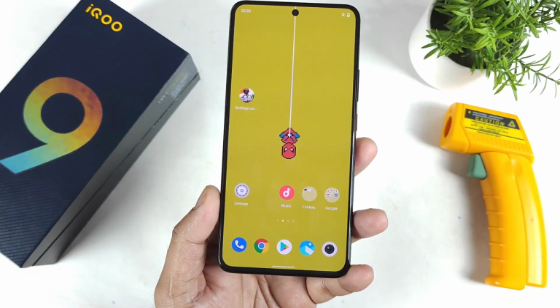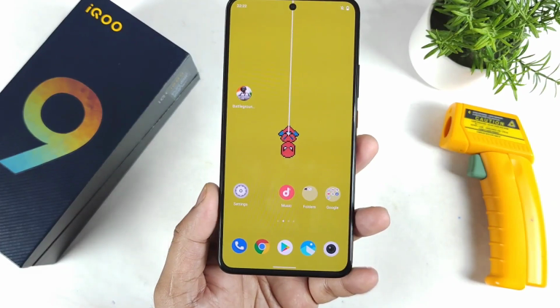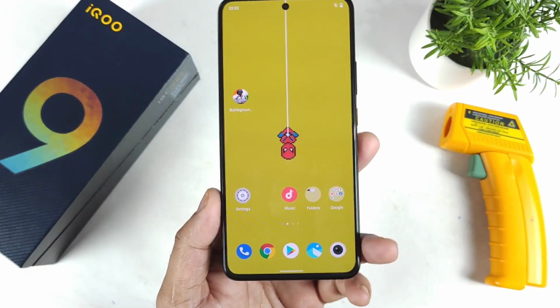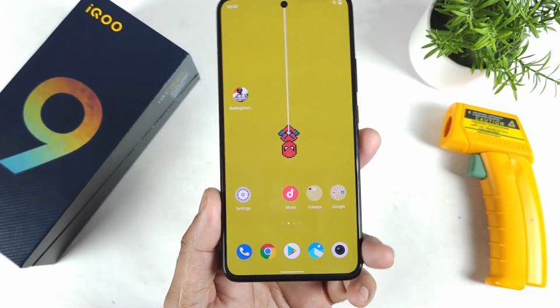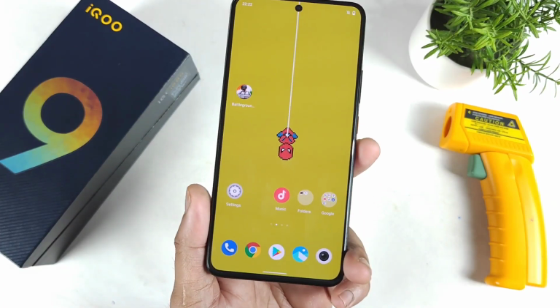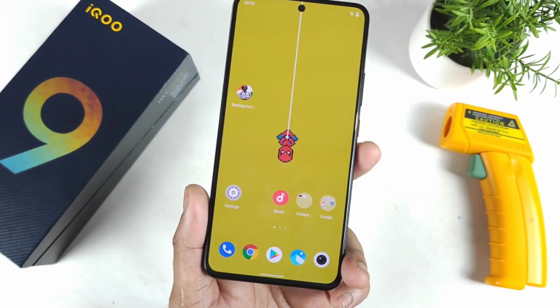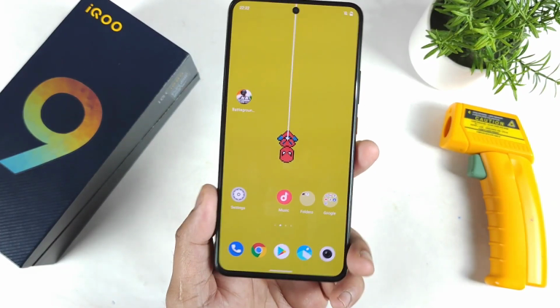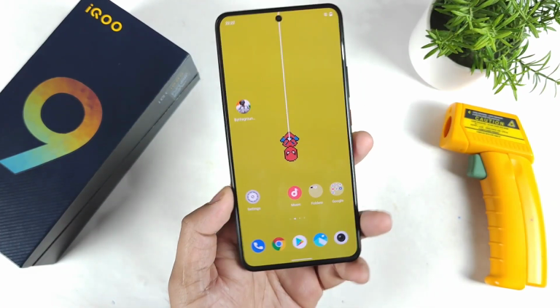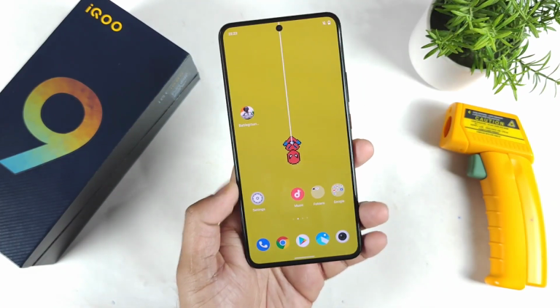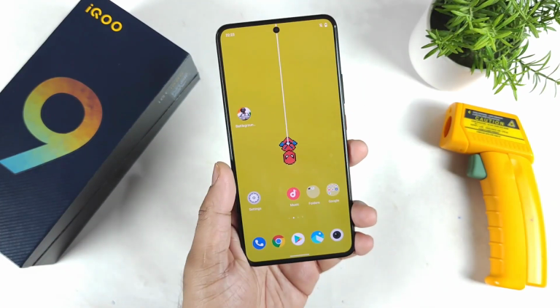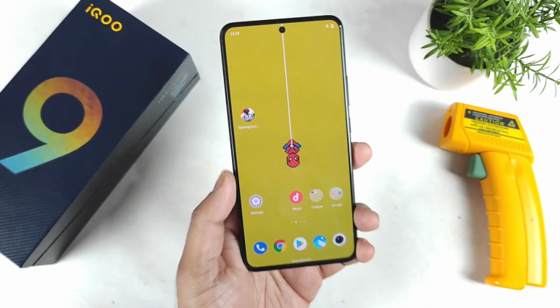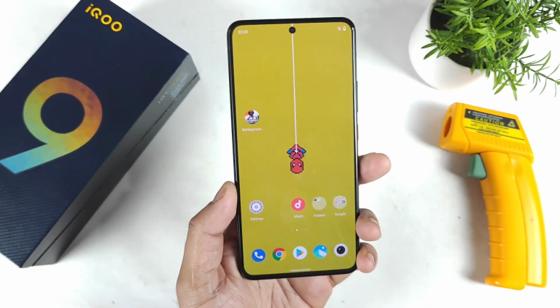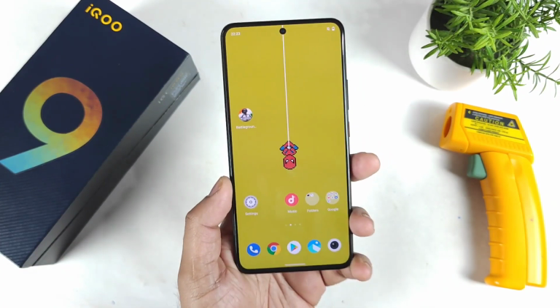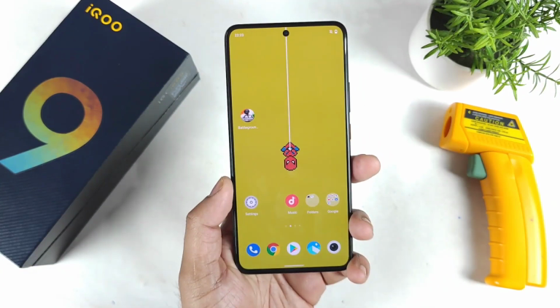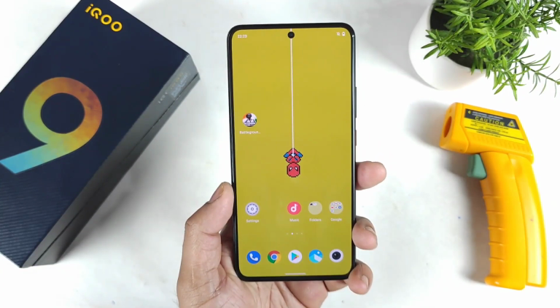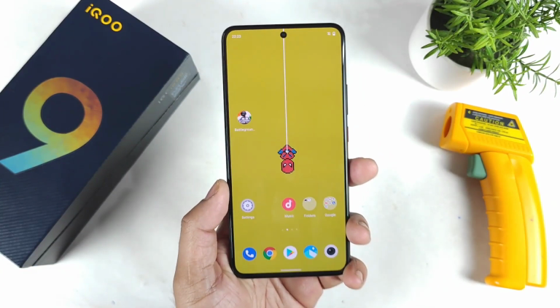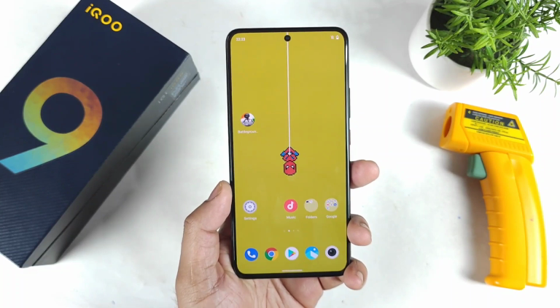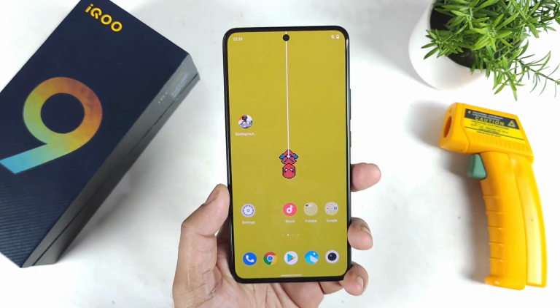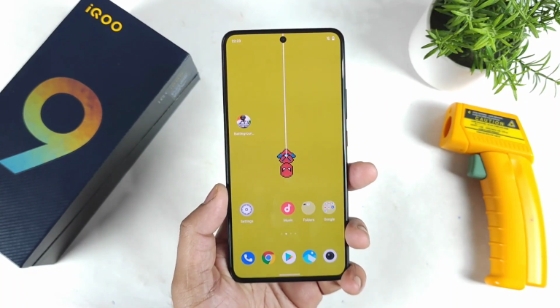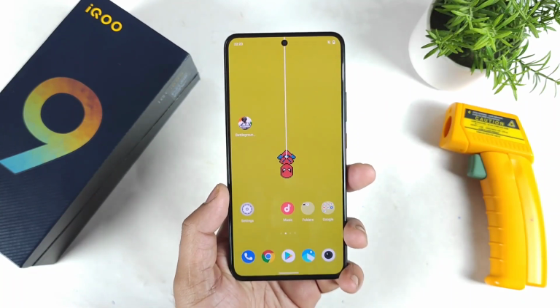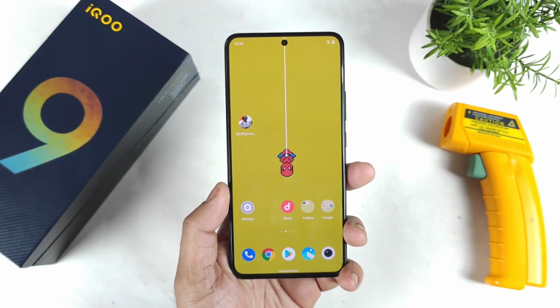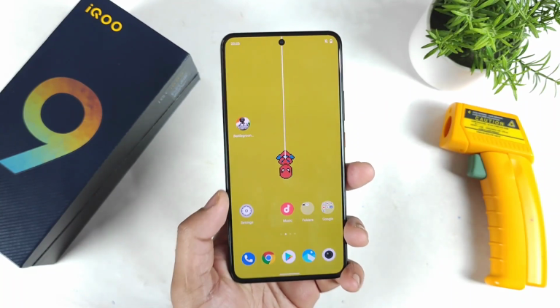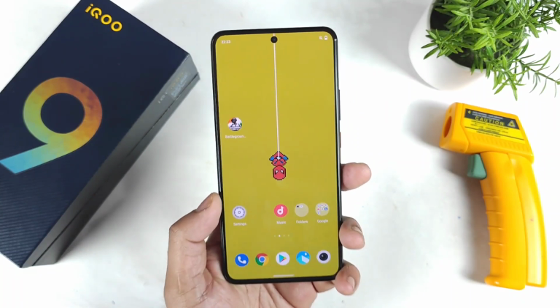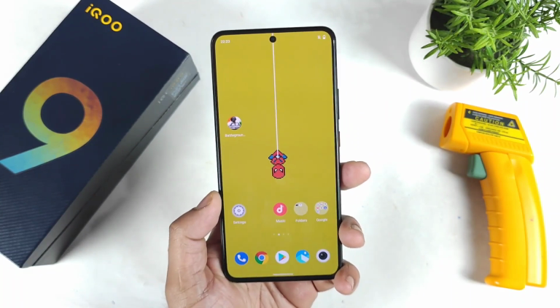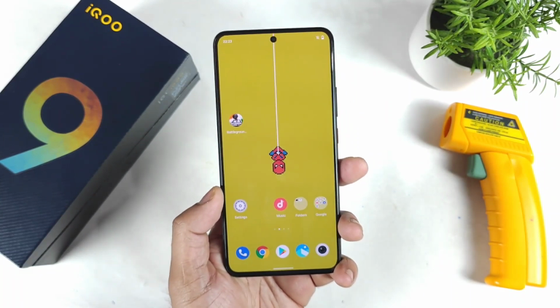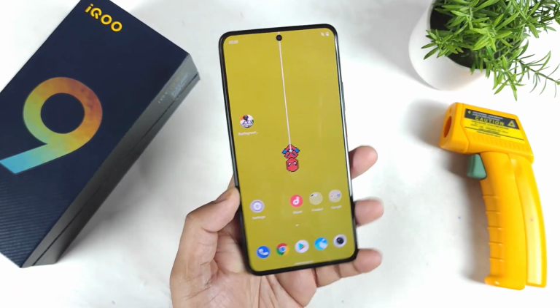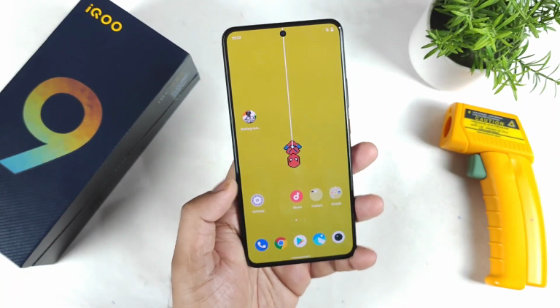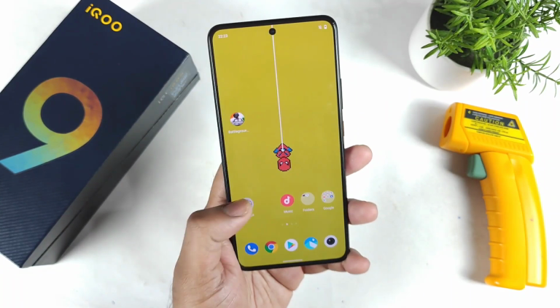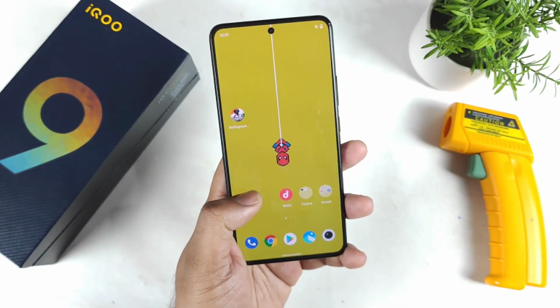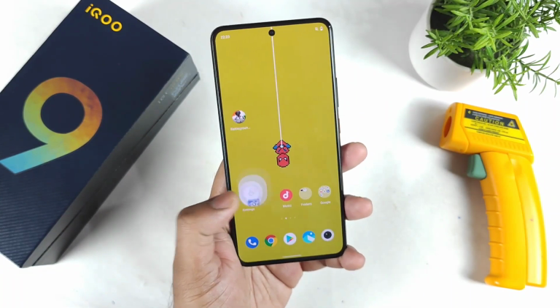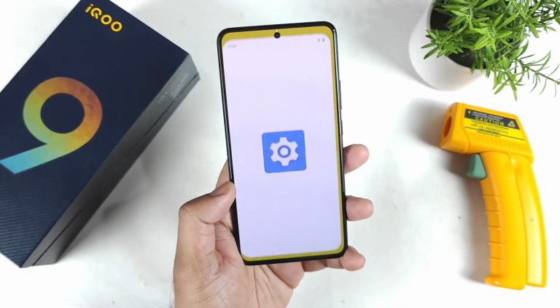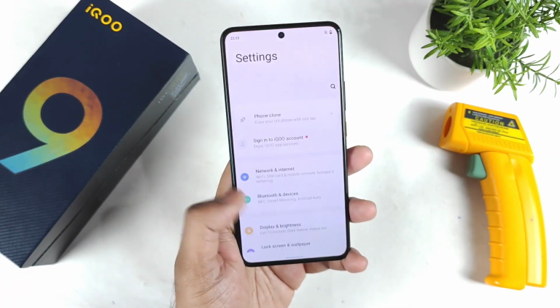Hi friends, welcome back to my channel SciTaker. In this video I am going to do the CPU throttling test in the iQOO 9 smartphone on day one of usage.